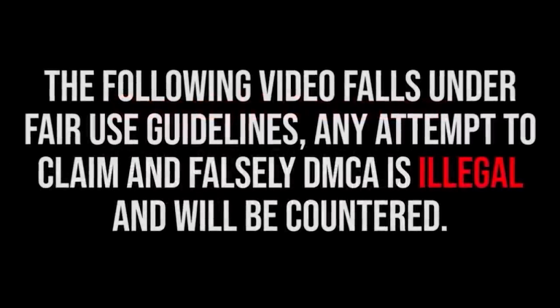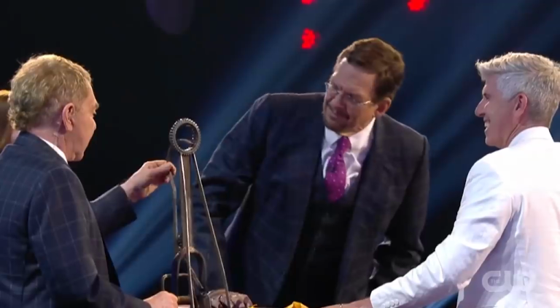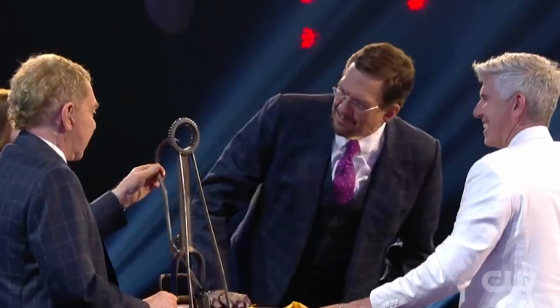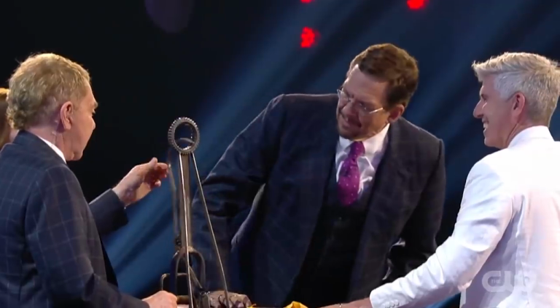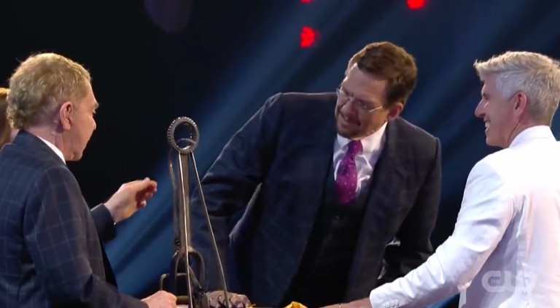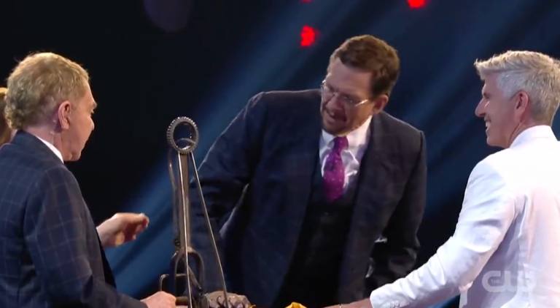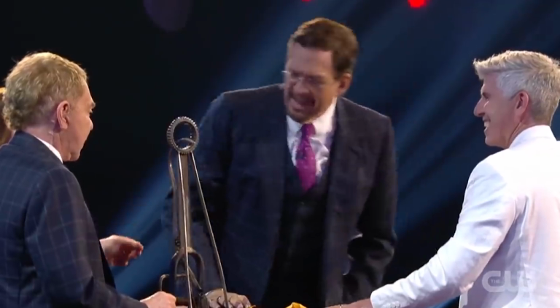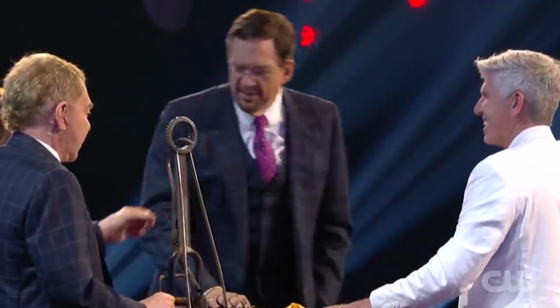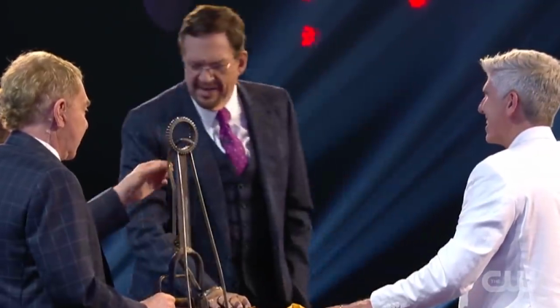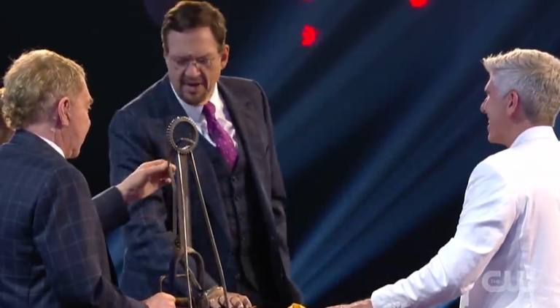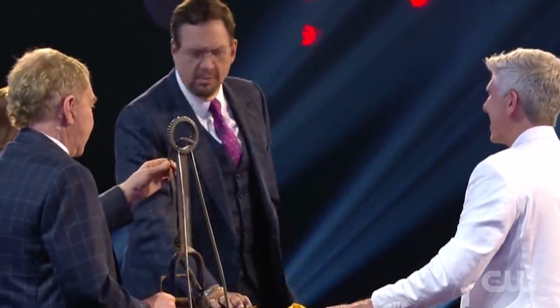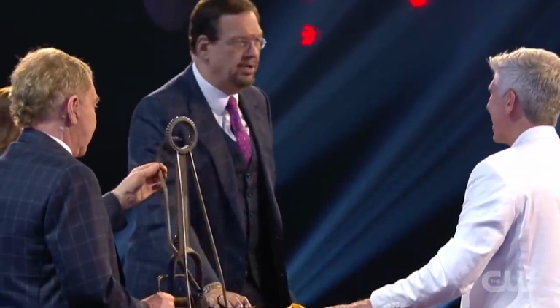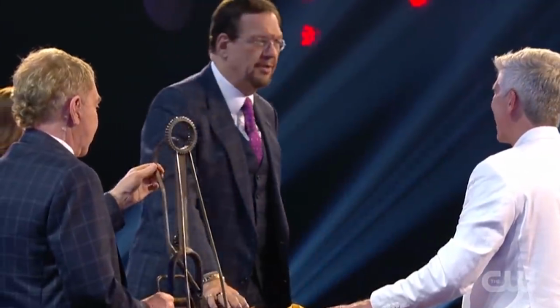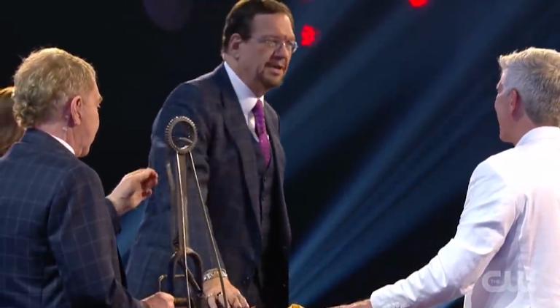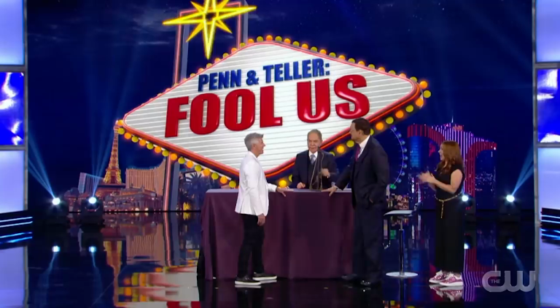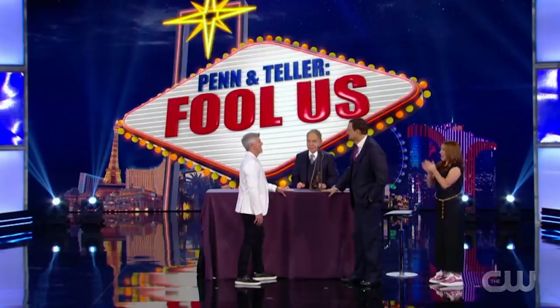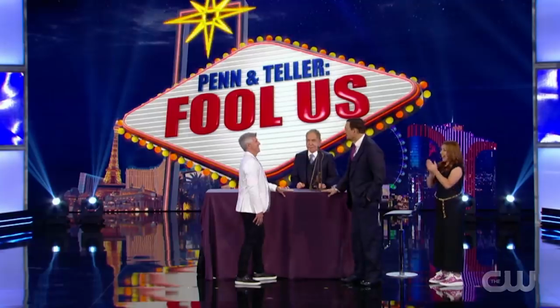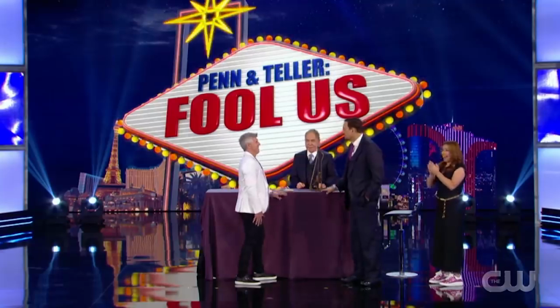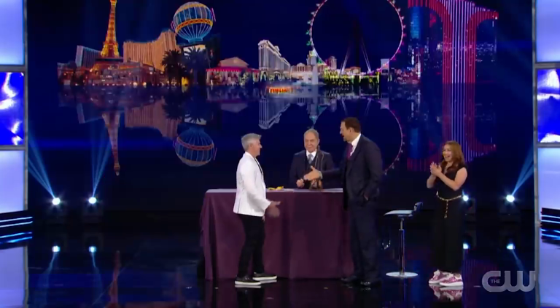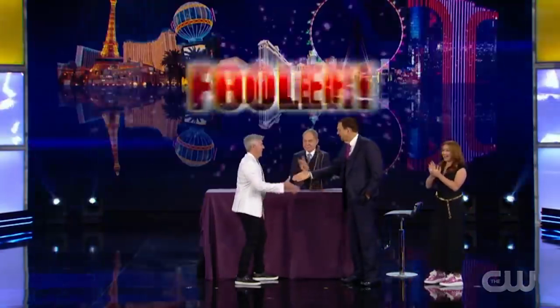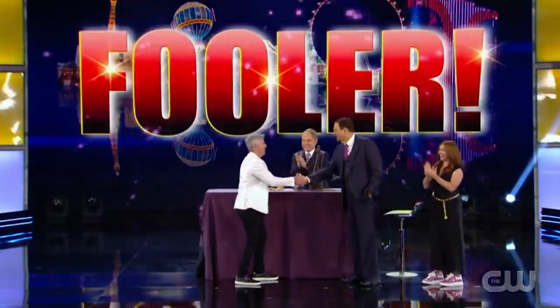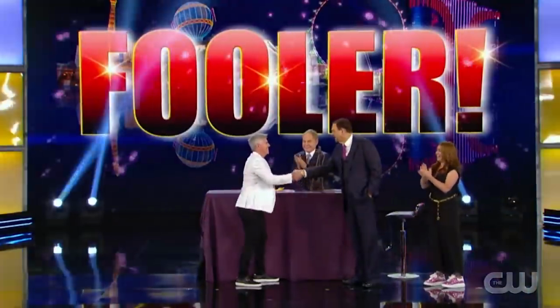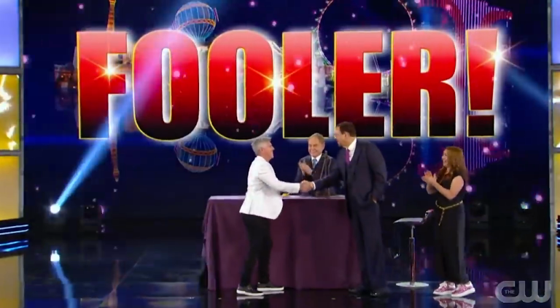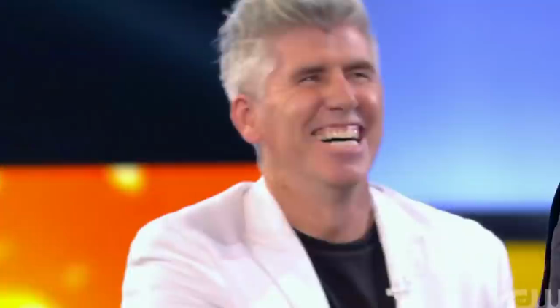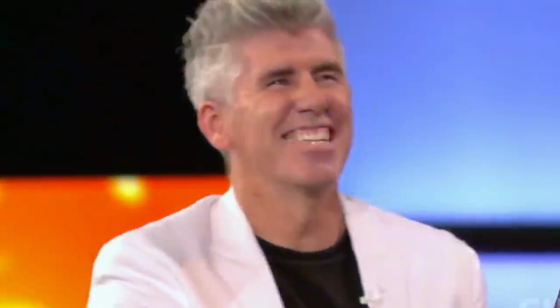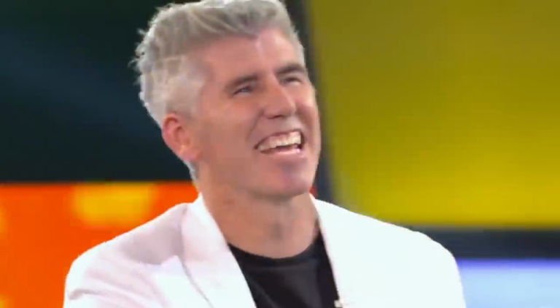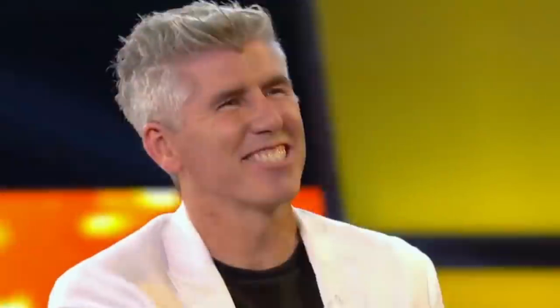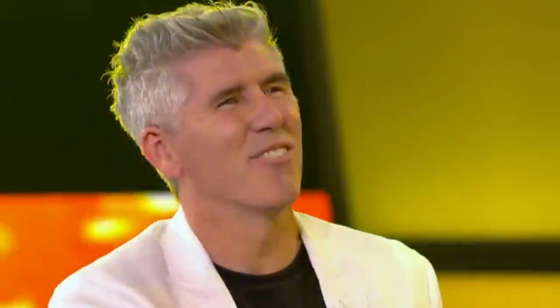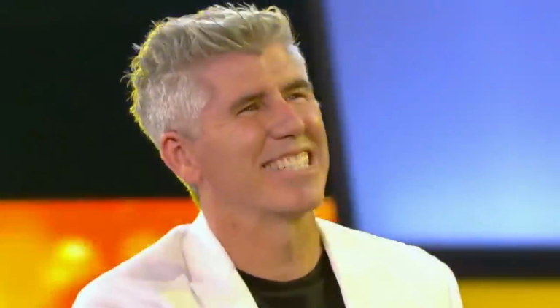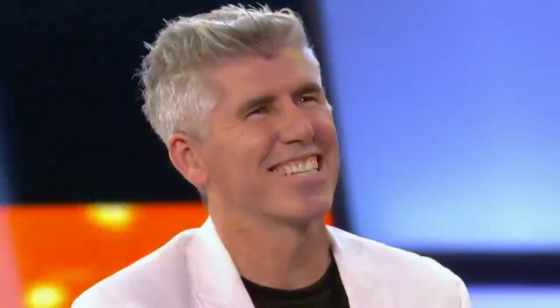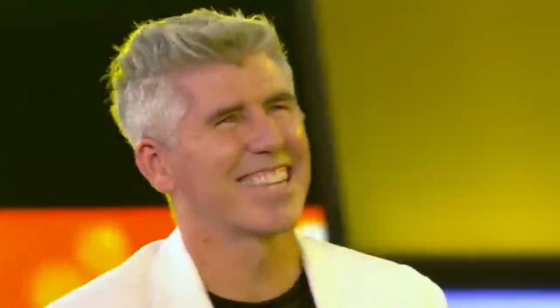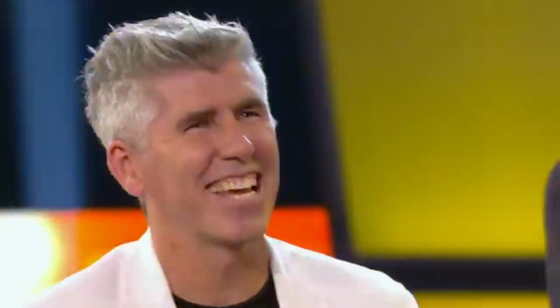In today's video we will reveal how Danny Ray performed a dangerous act that completely fooled Penn and Teller on Fool Us.